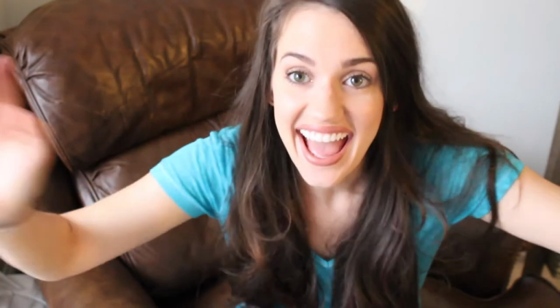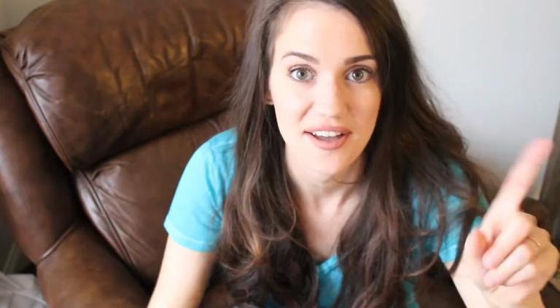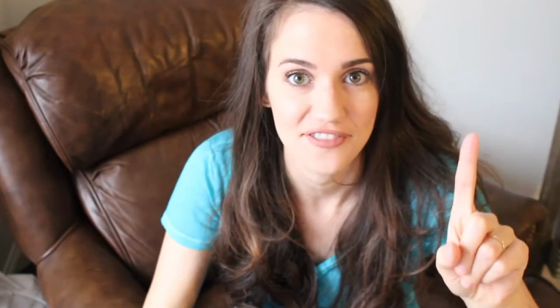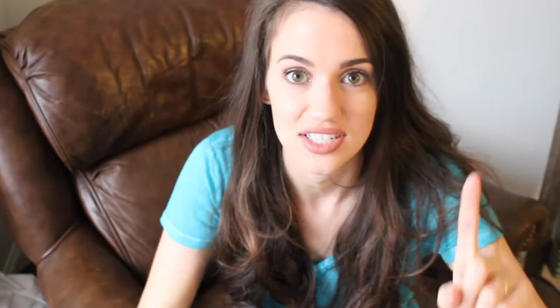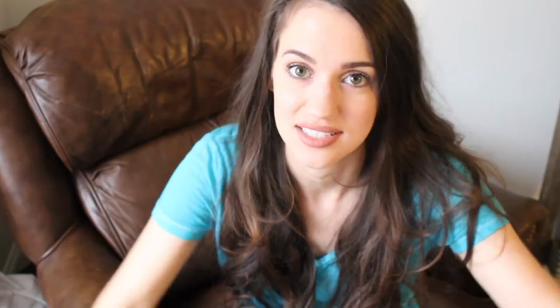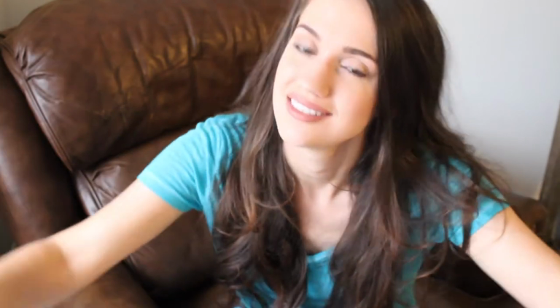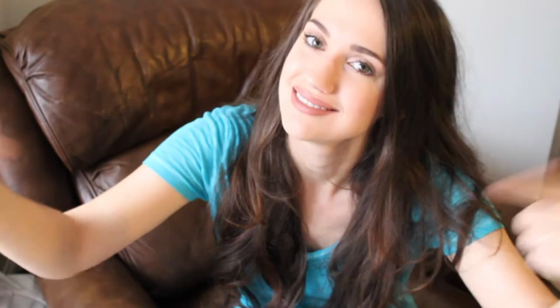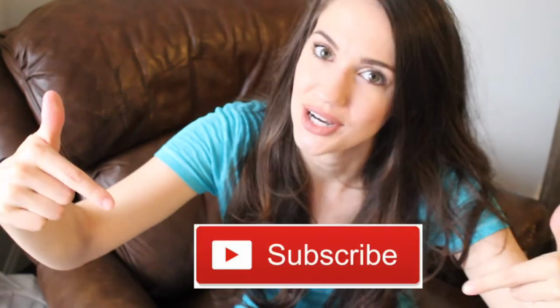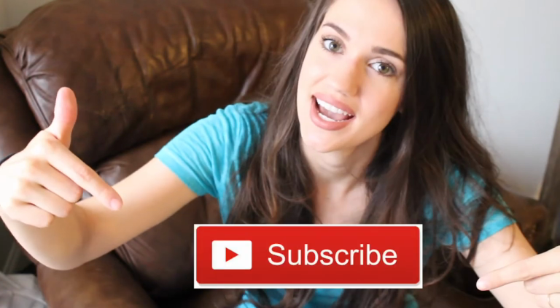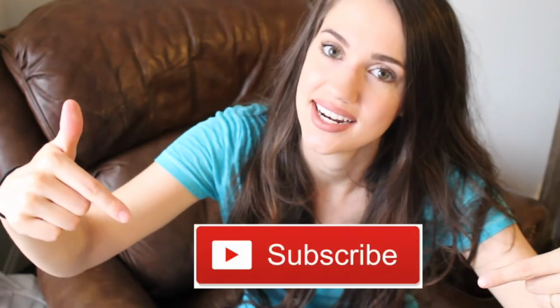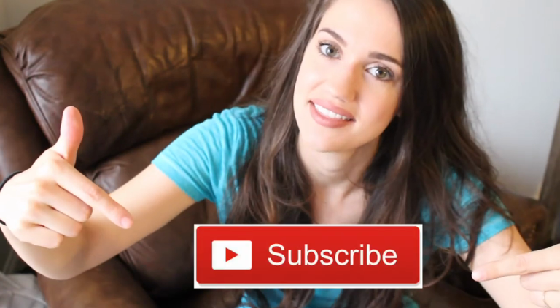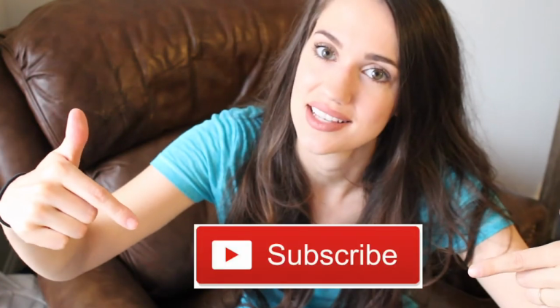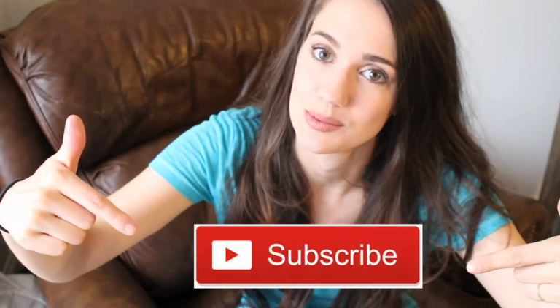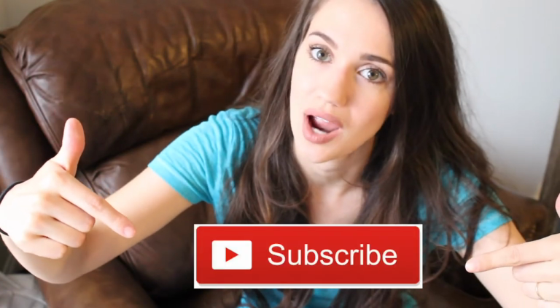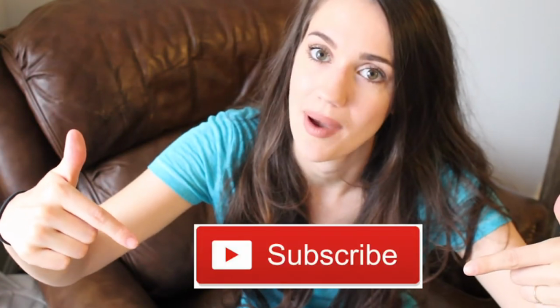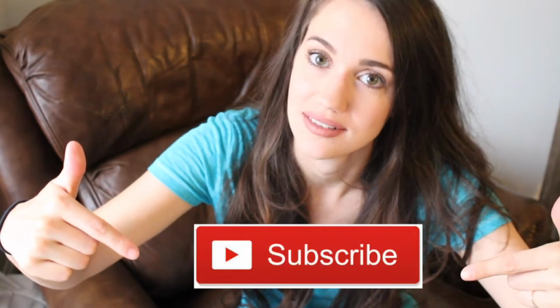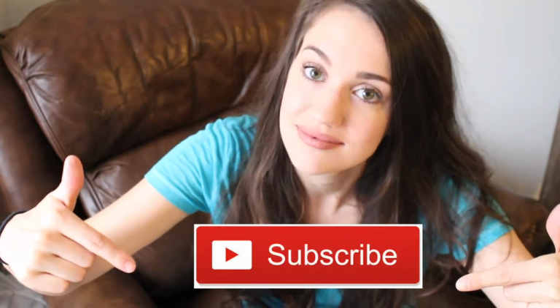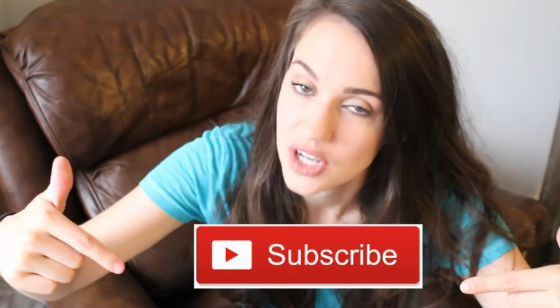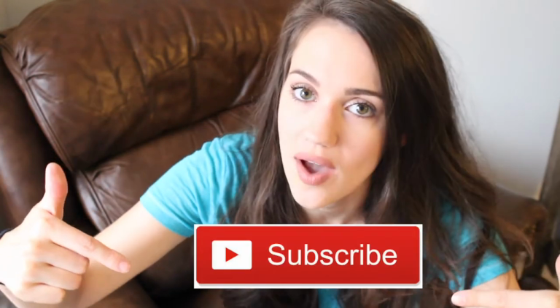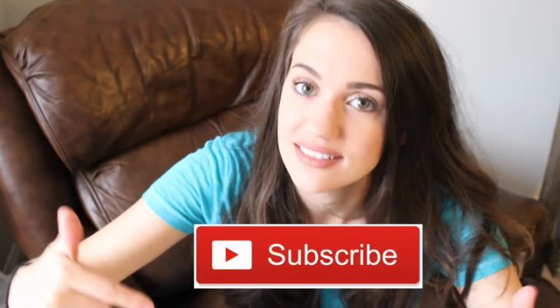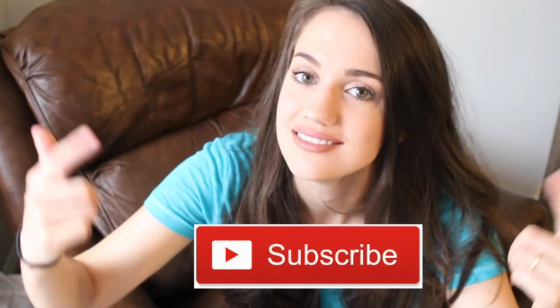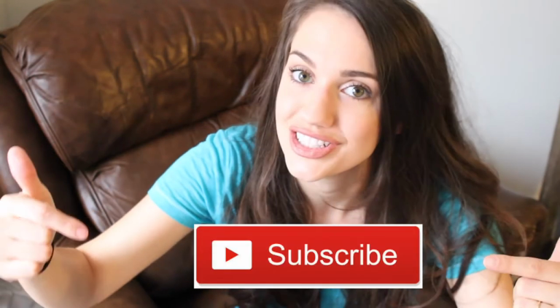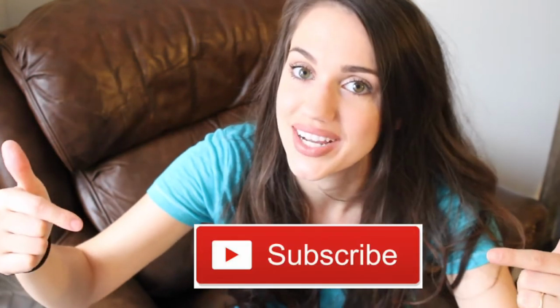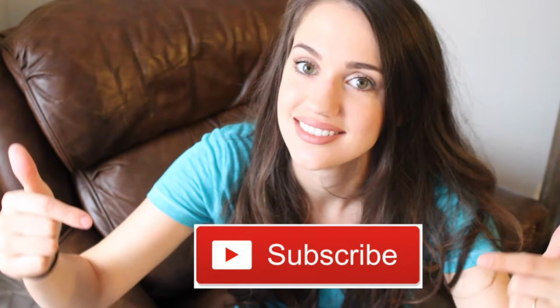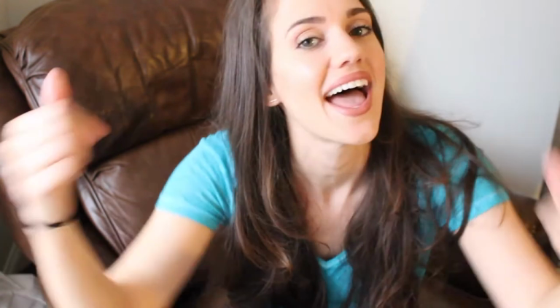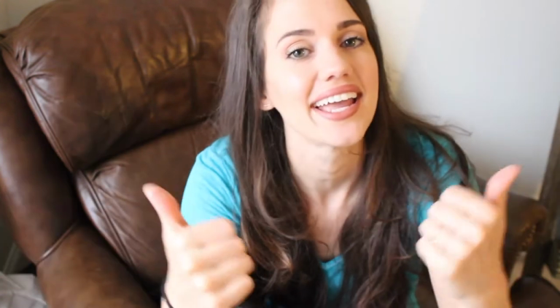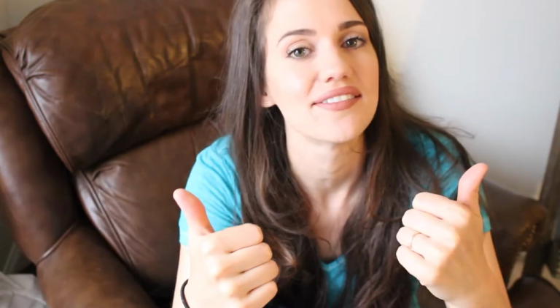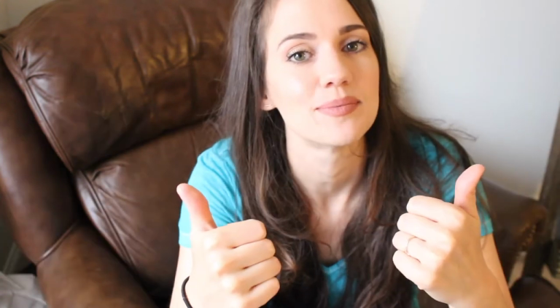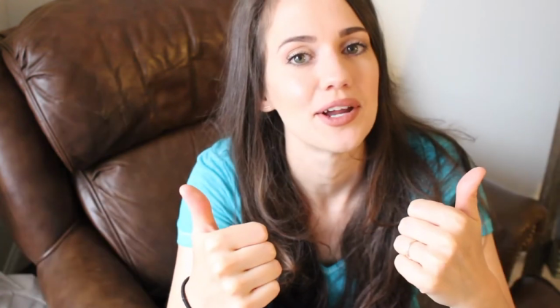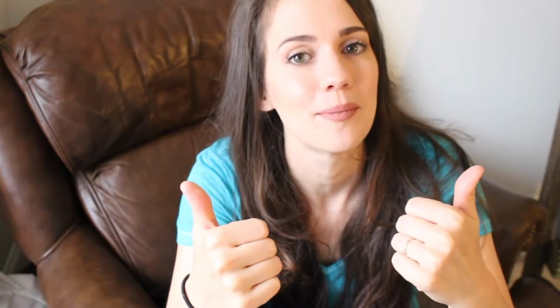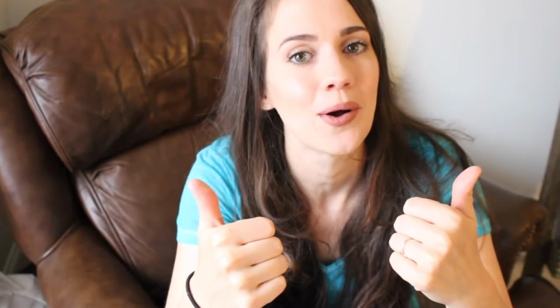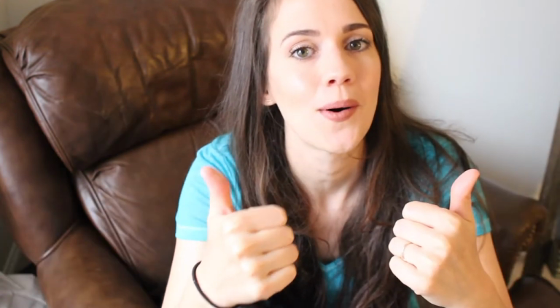But first, go ahead and hit that subscribe button and give this video a big ole thumbs up.